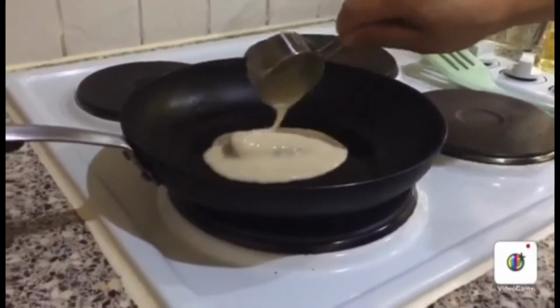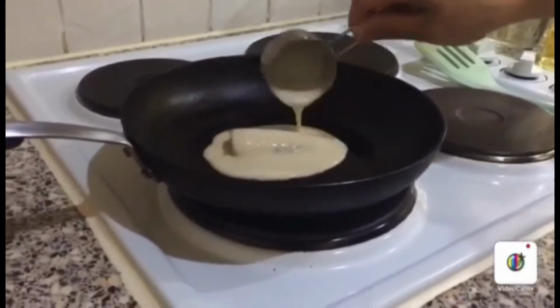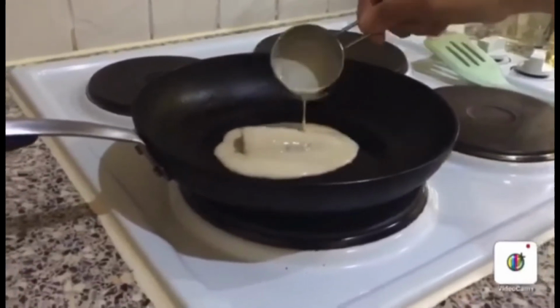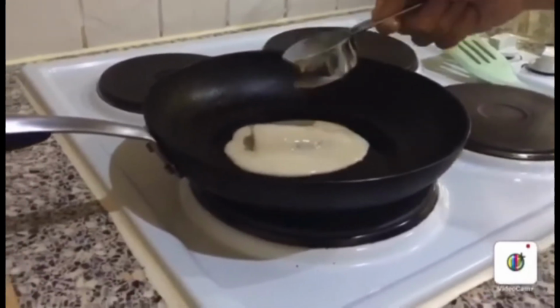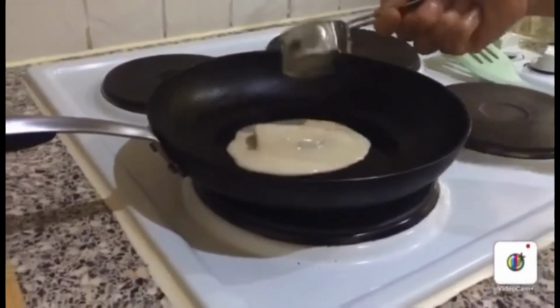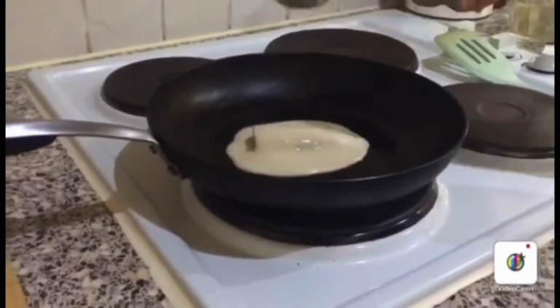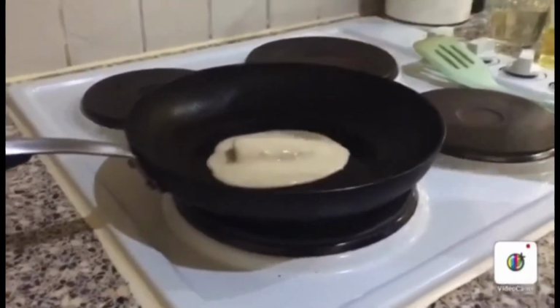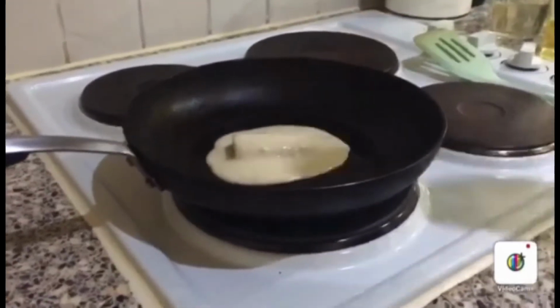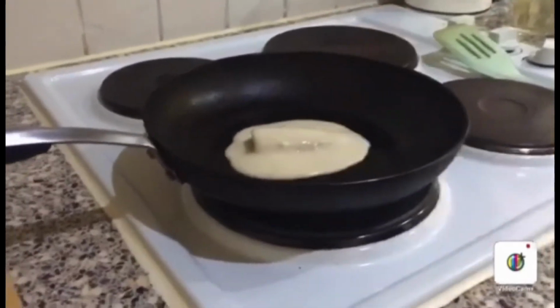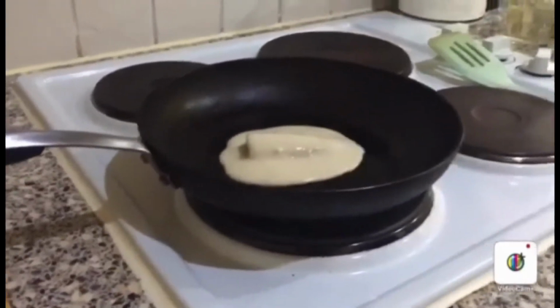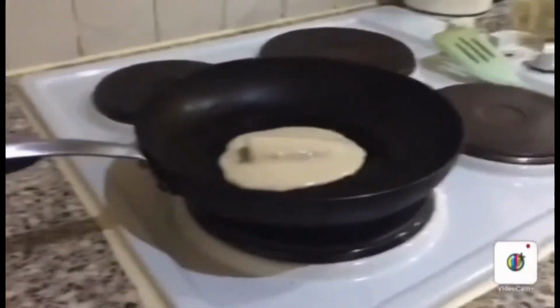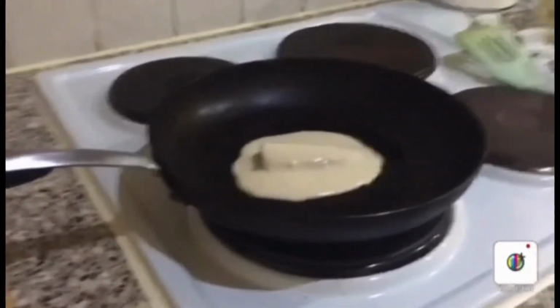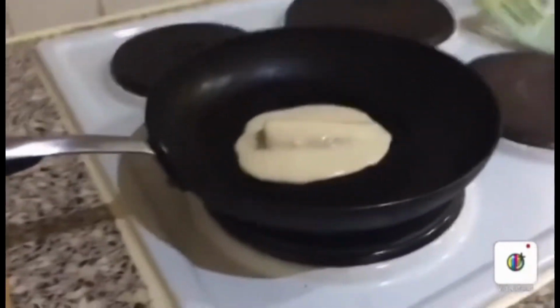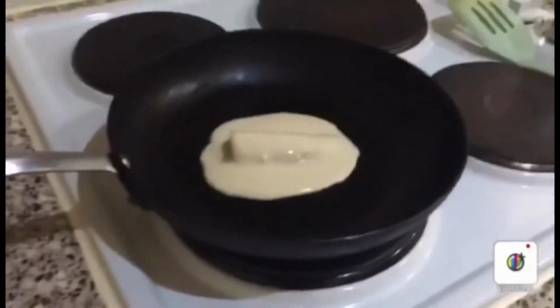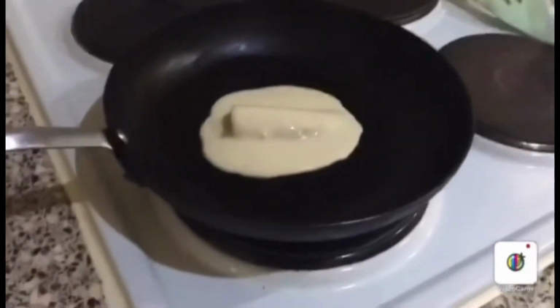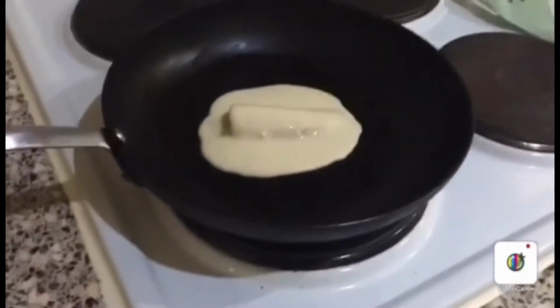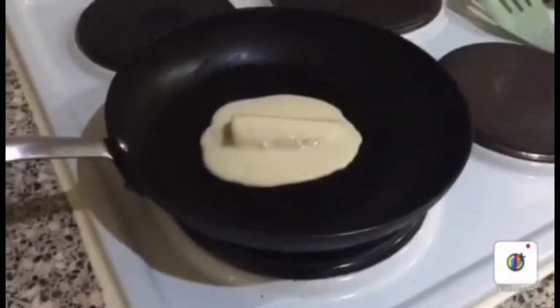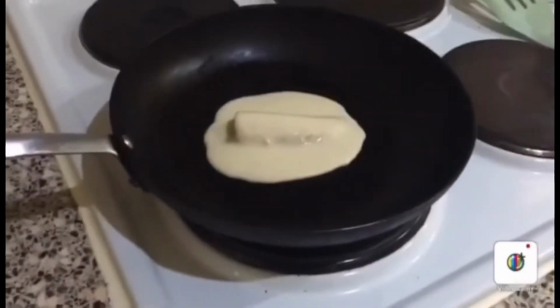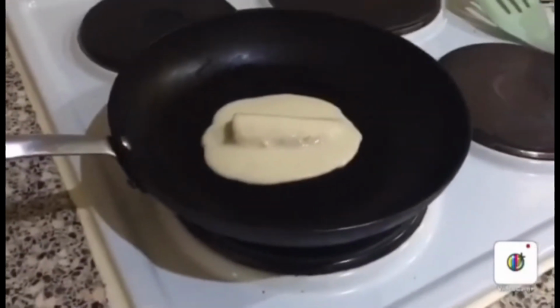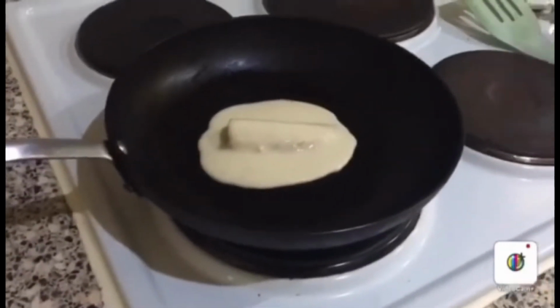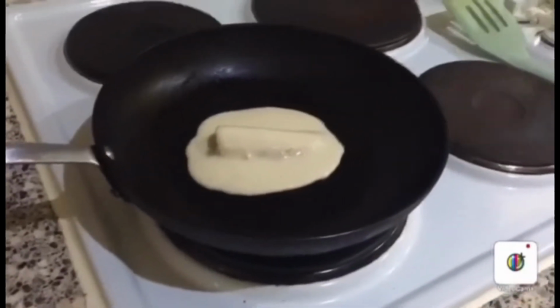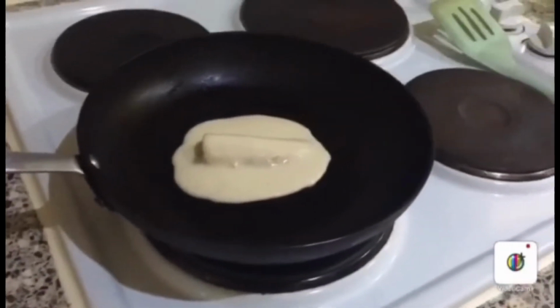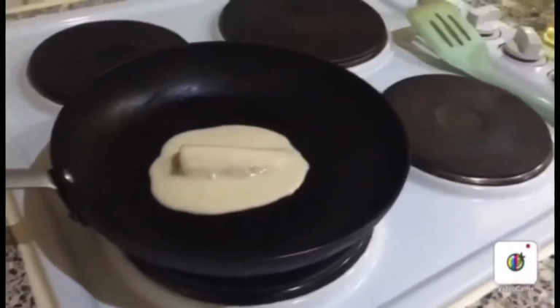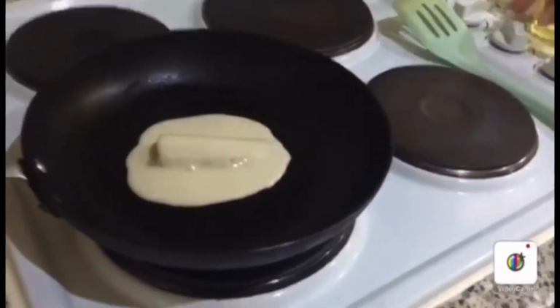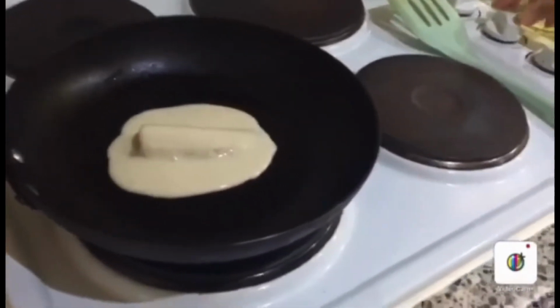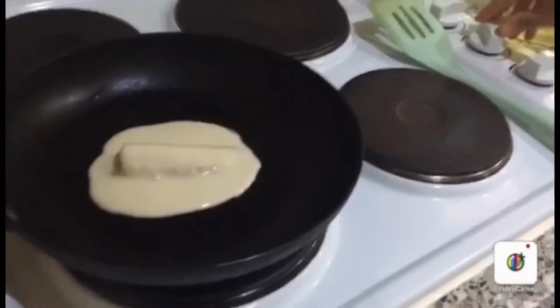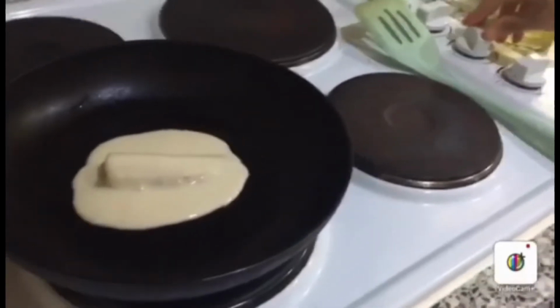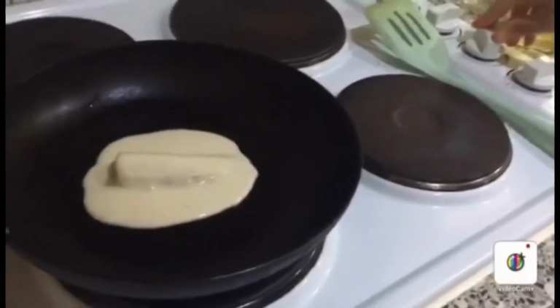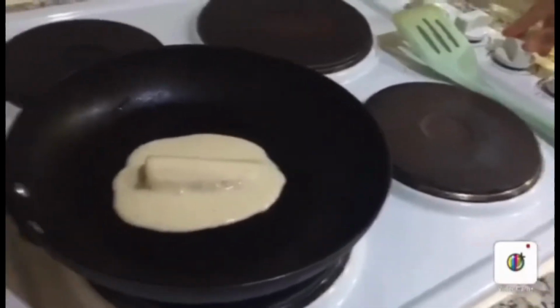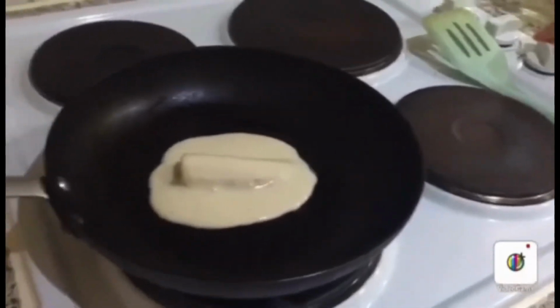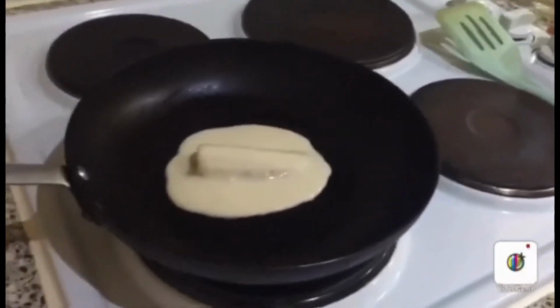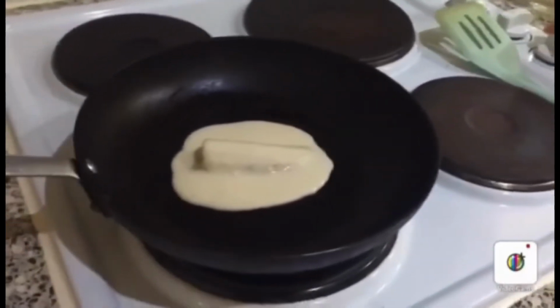The banana has to not show. Otherwise, if it shows, you have to put a little more batter.